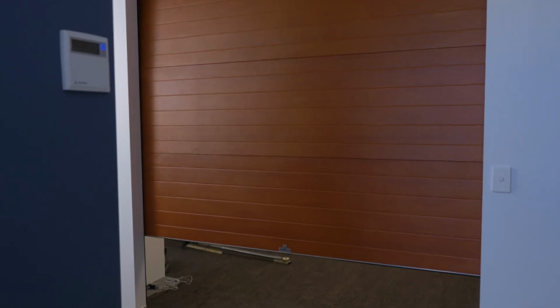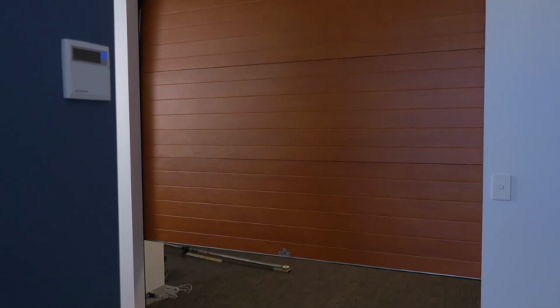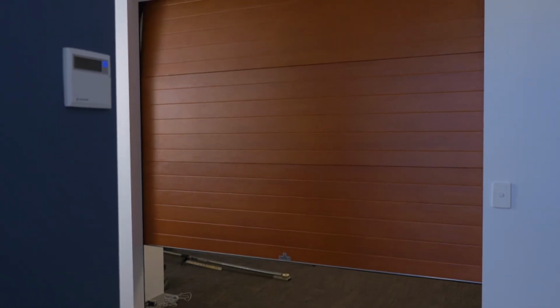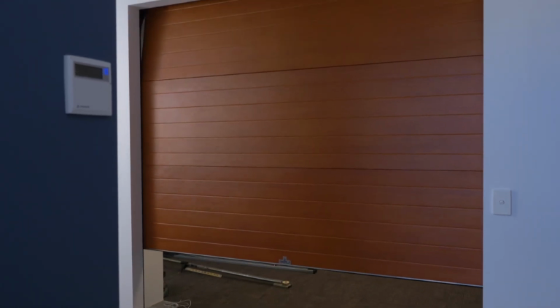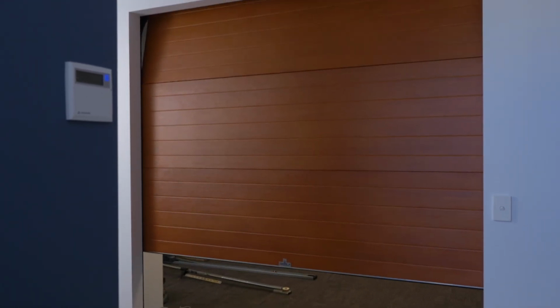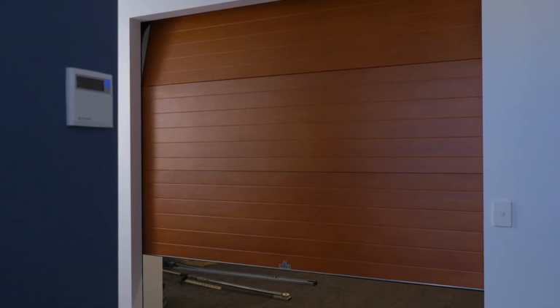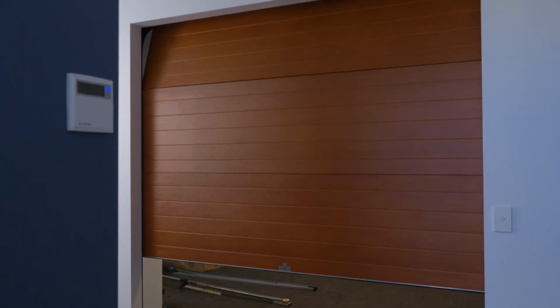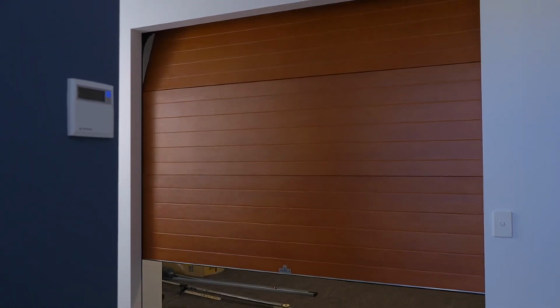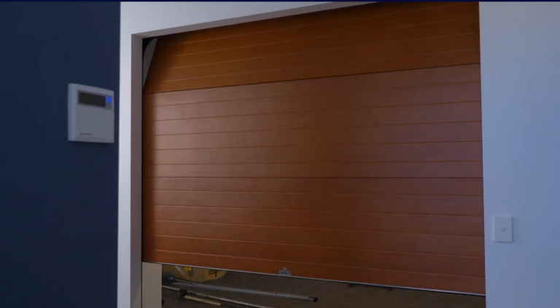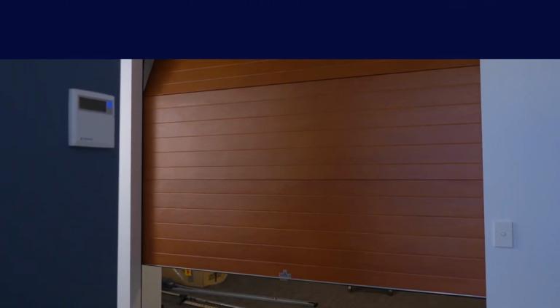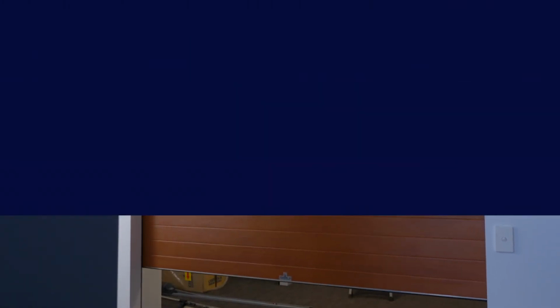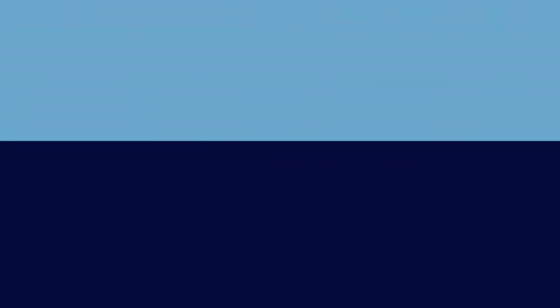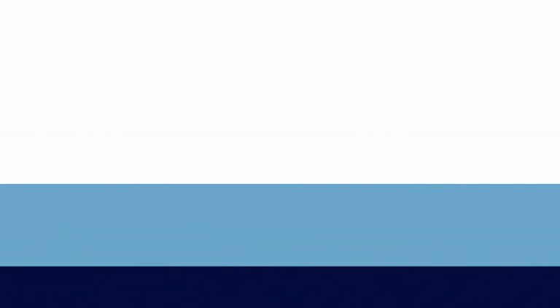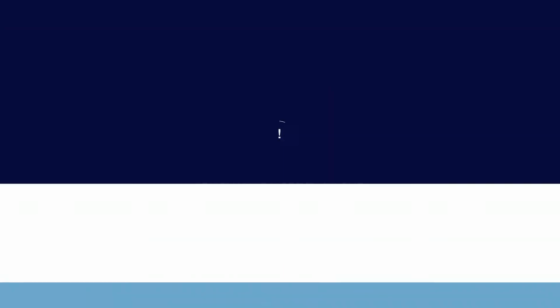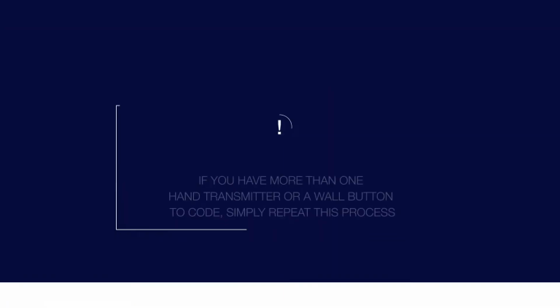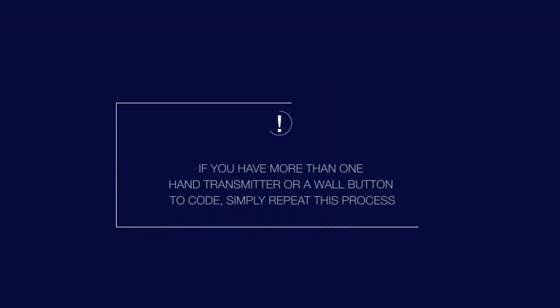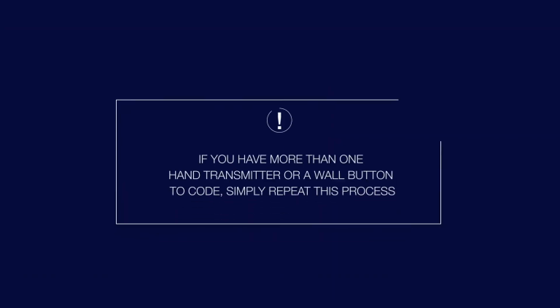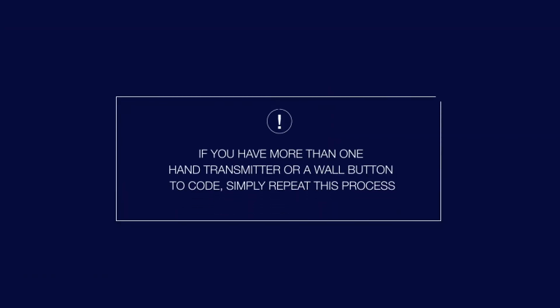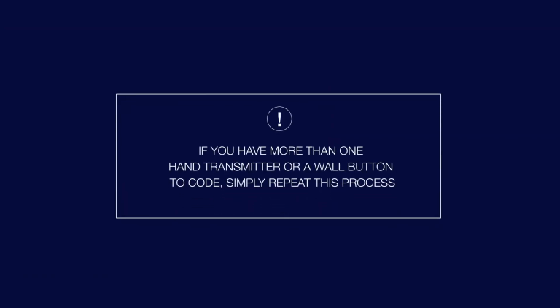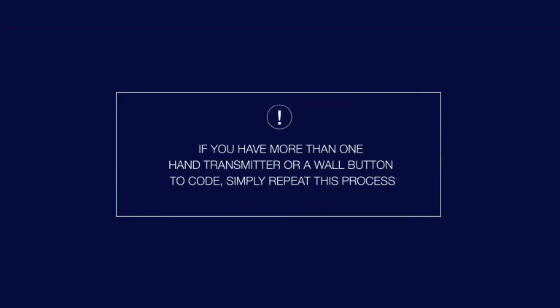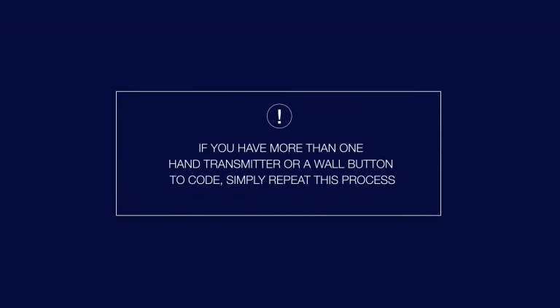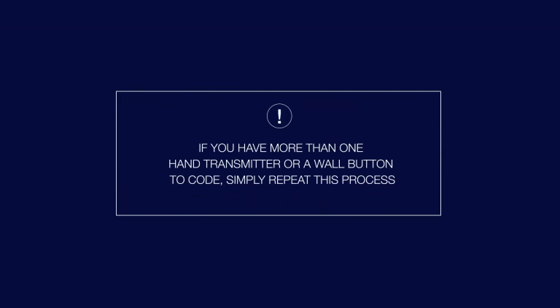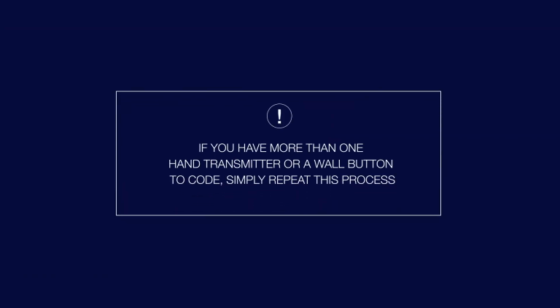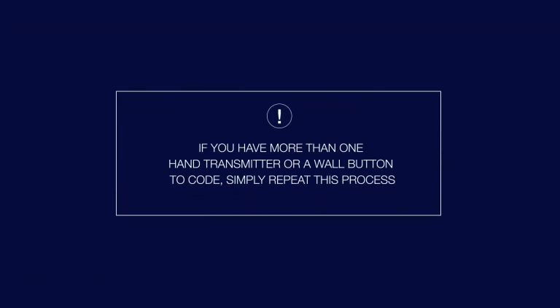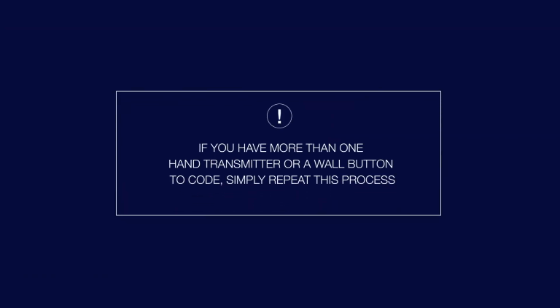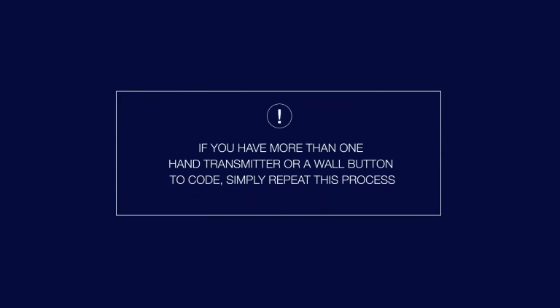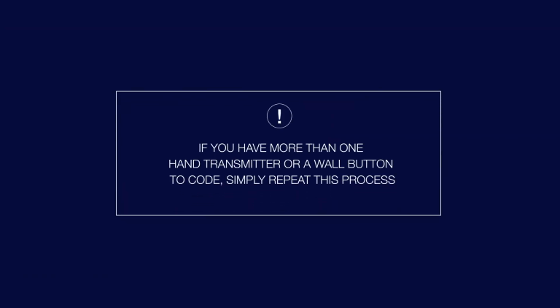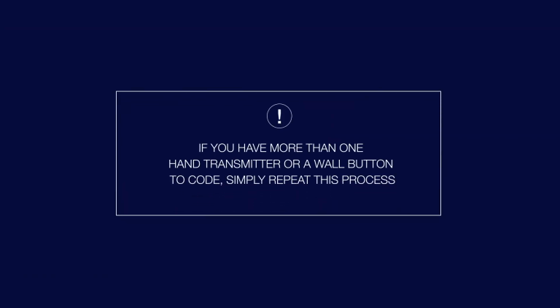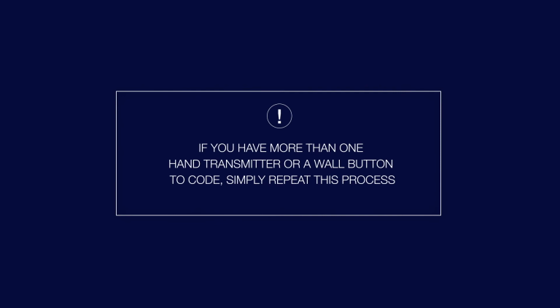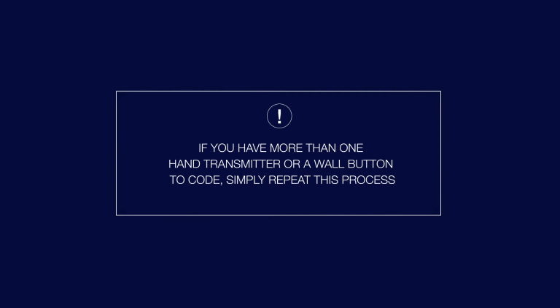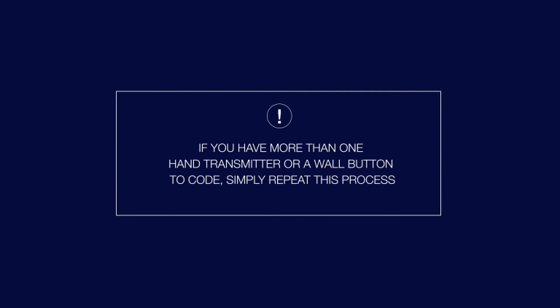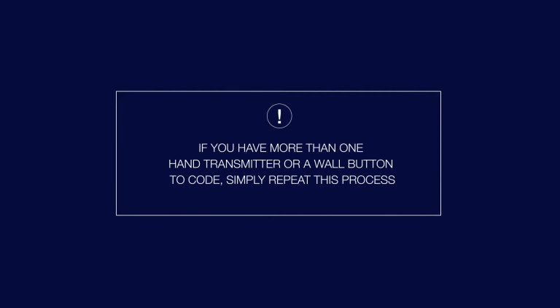If you've got more than one hand transmitter, or to code the wall station, simply repeat this process.